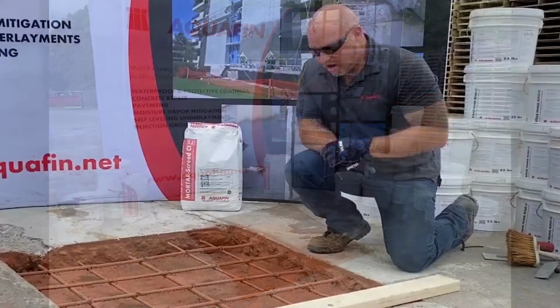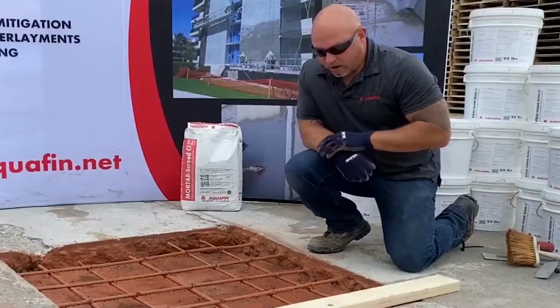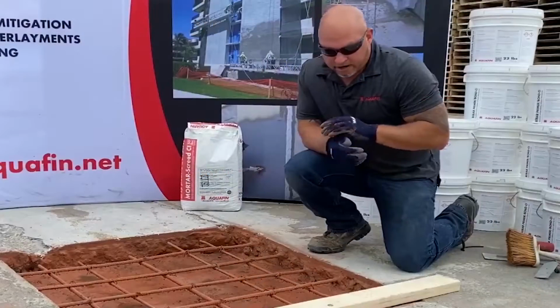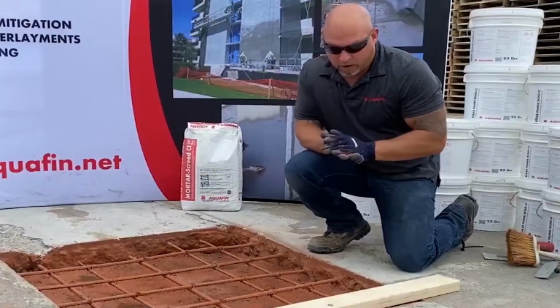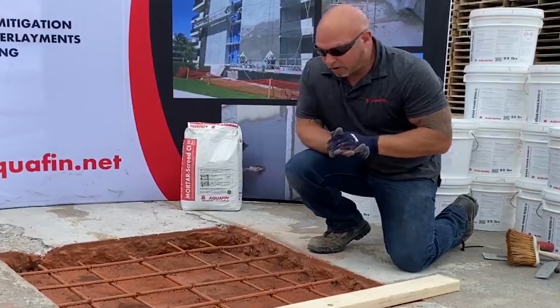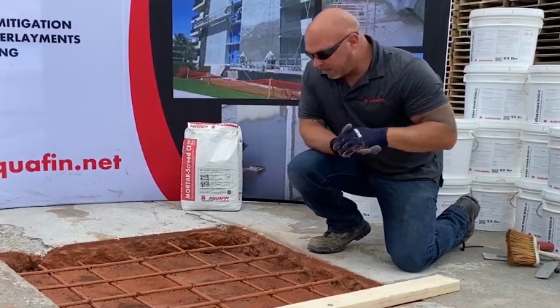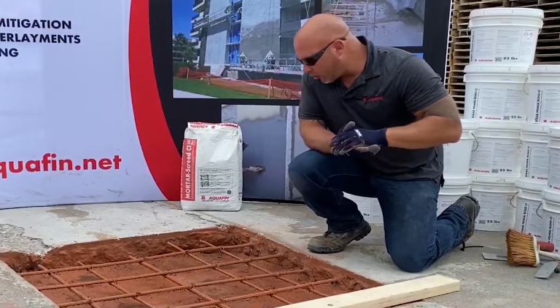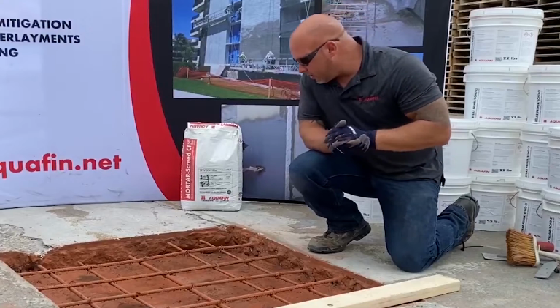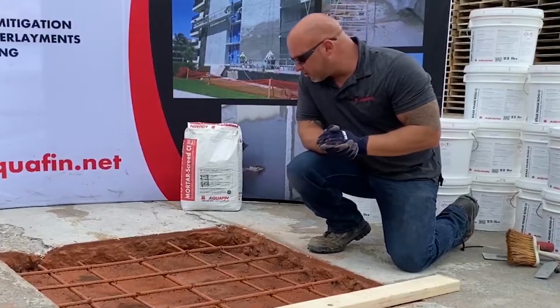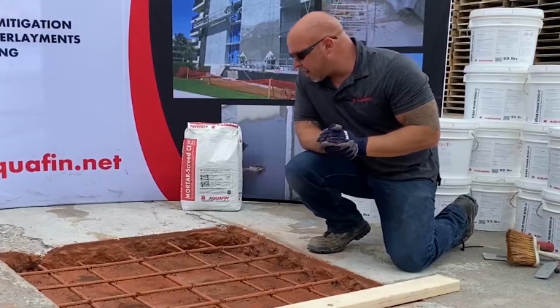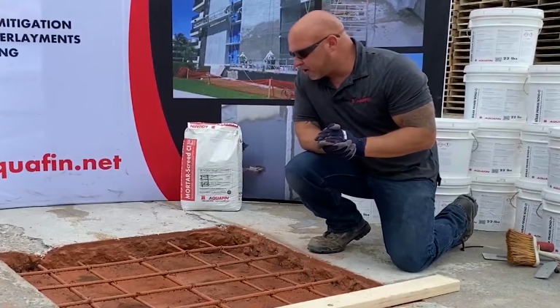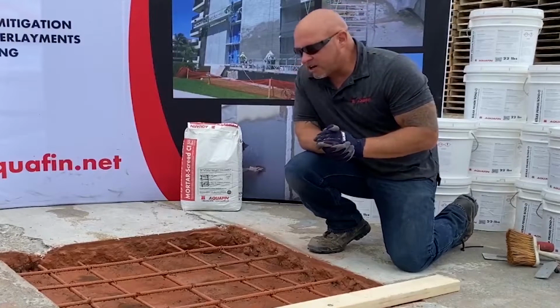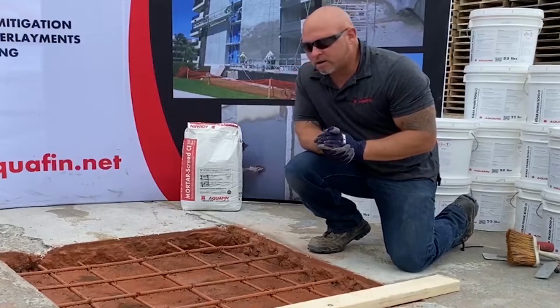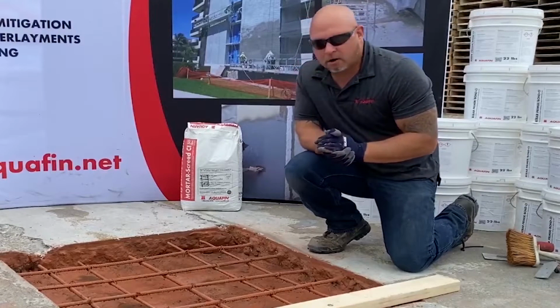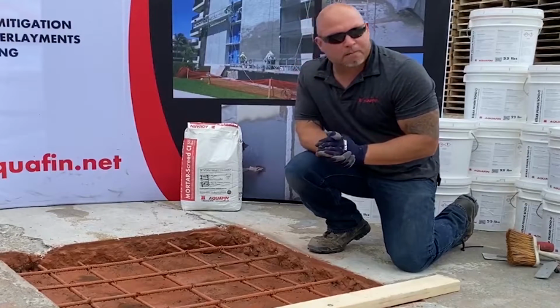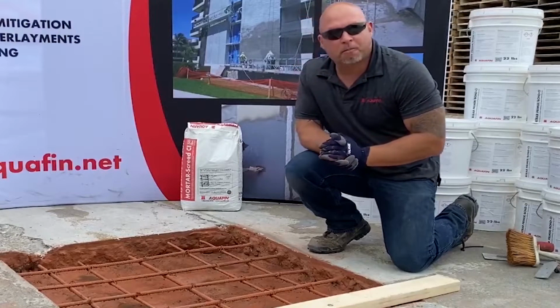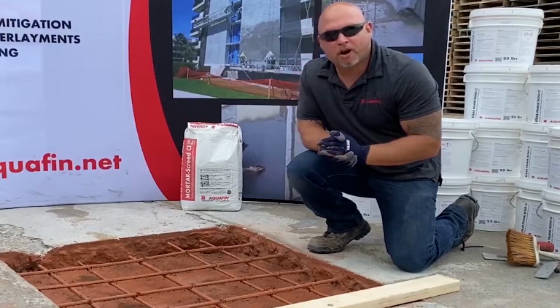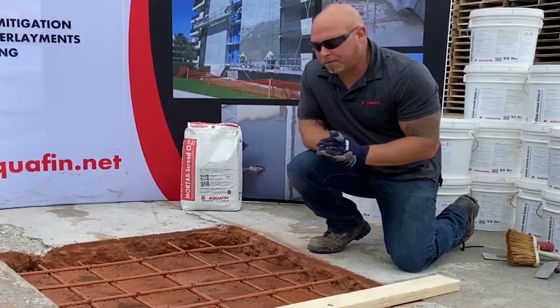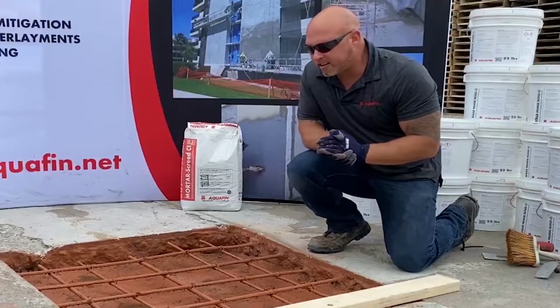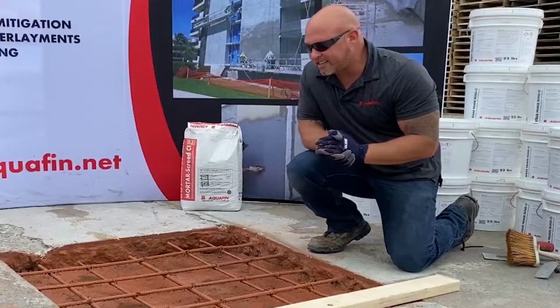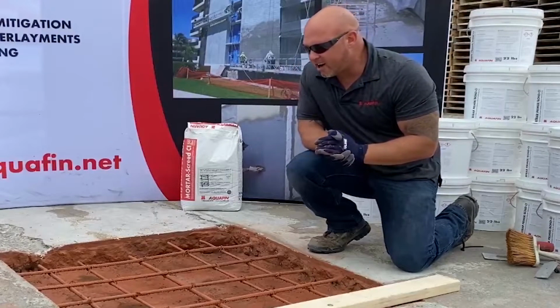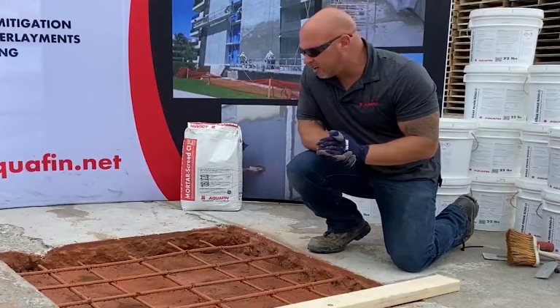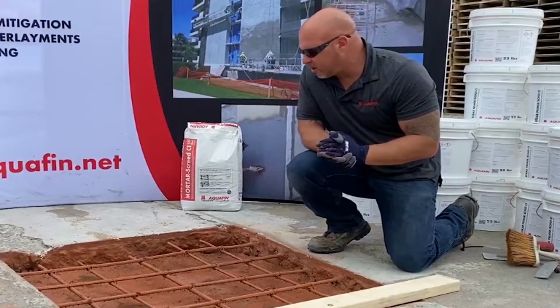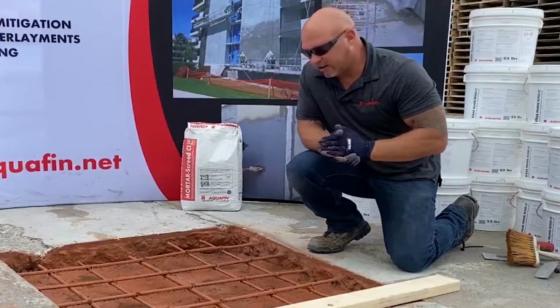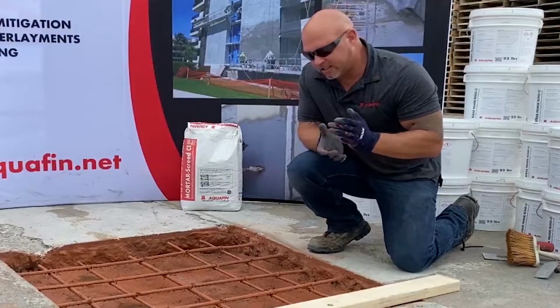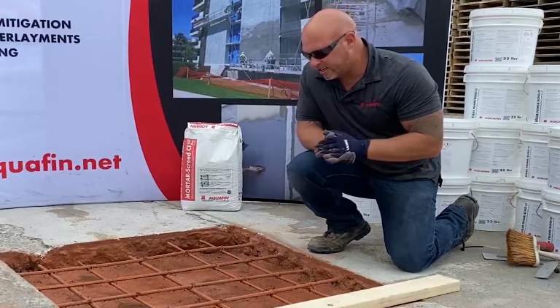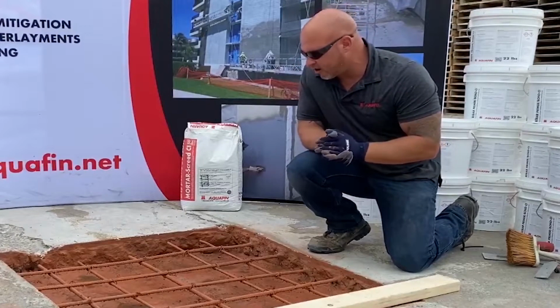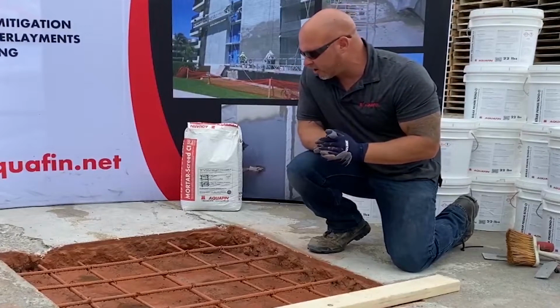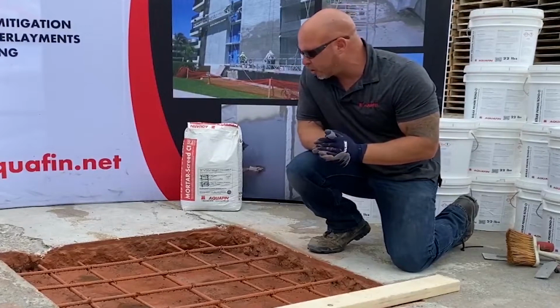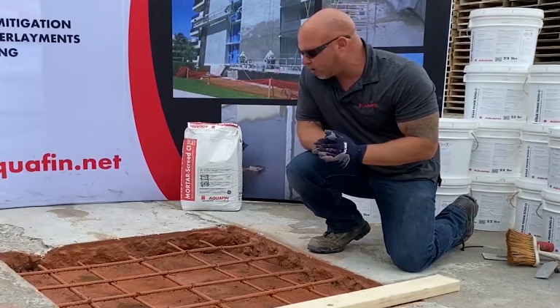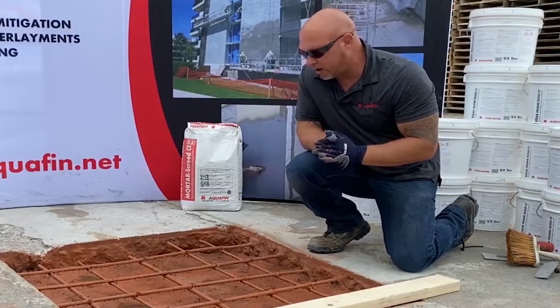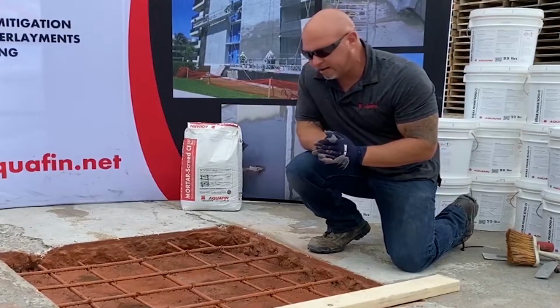Here we are about 30 minutes from application of our Rebar Primer Bond CI. As you can see, it's starting to cure already.